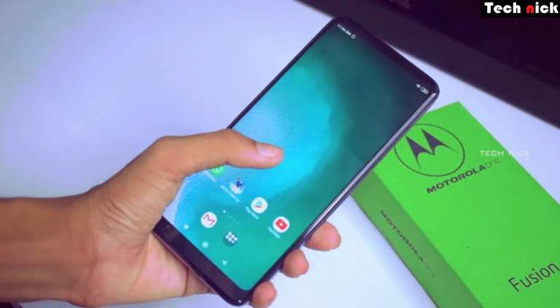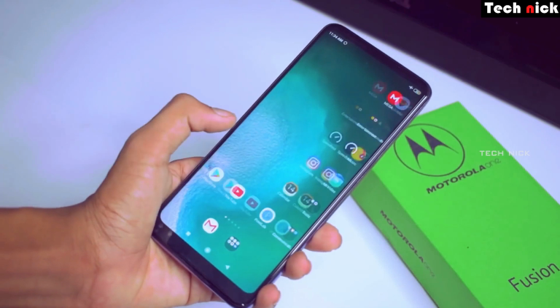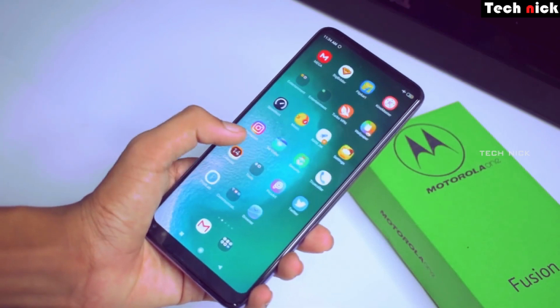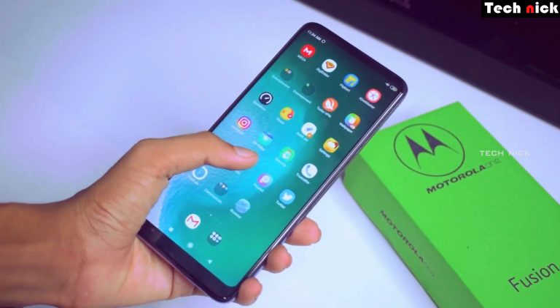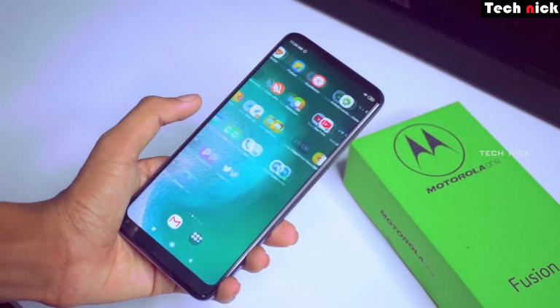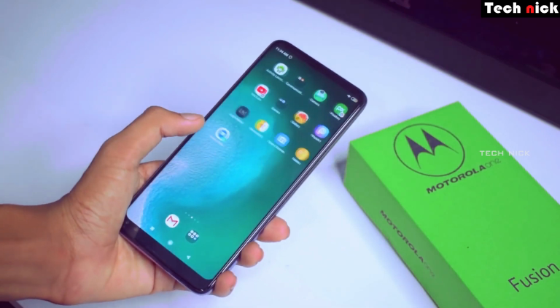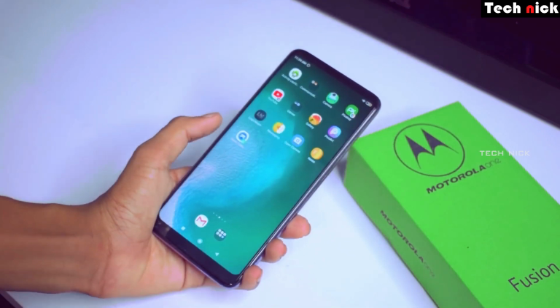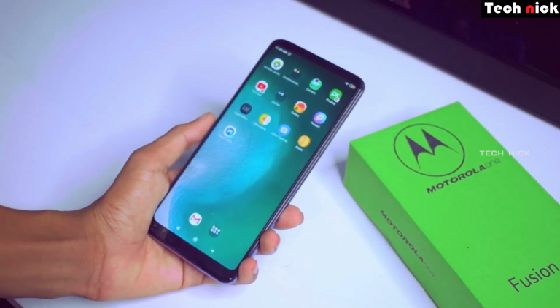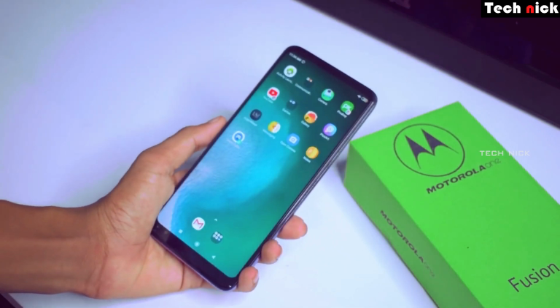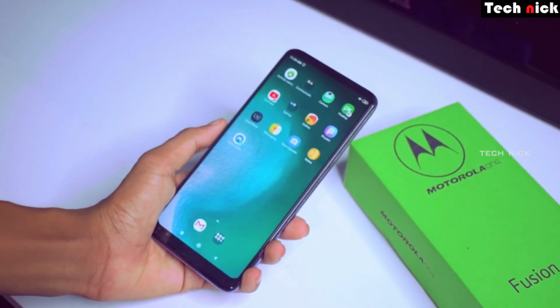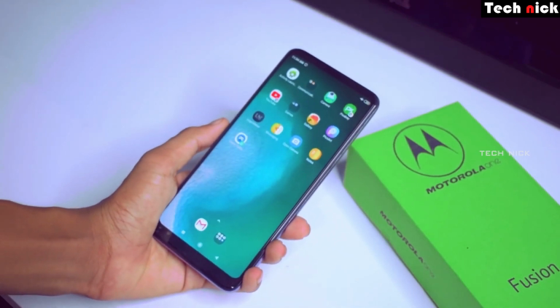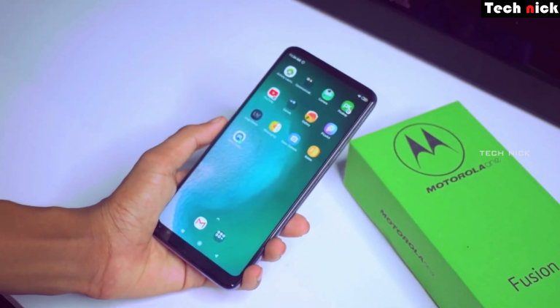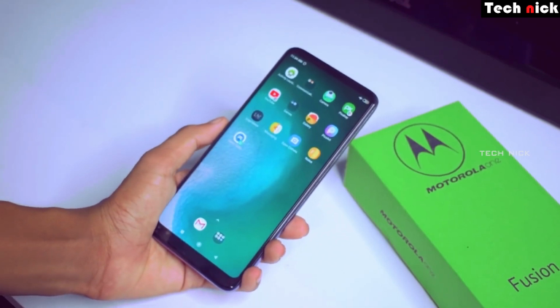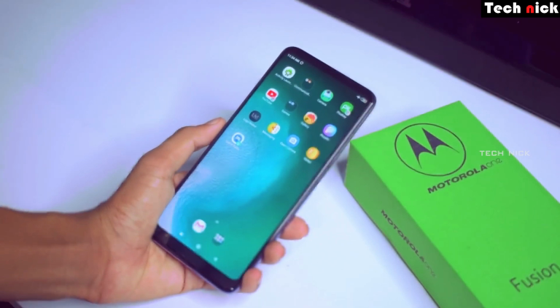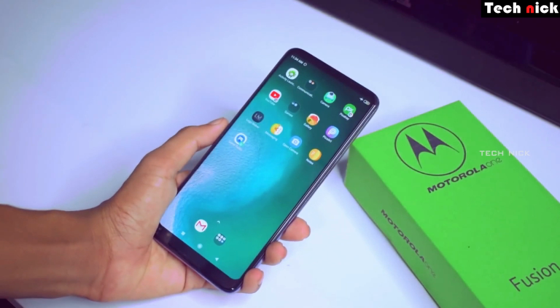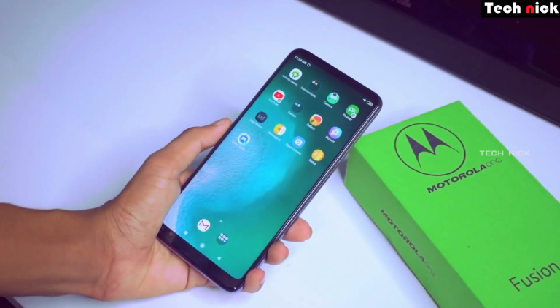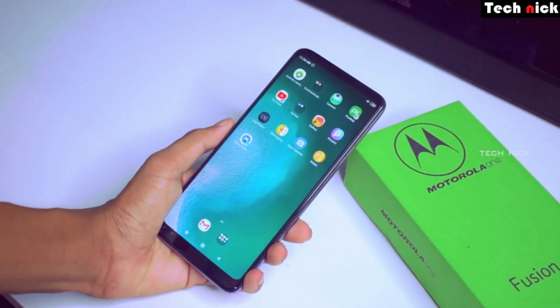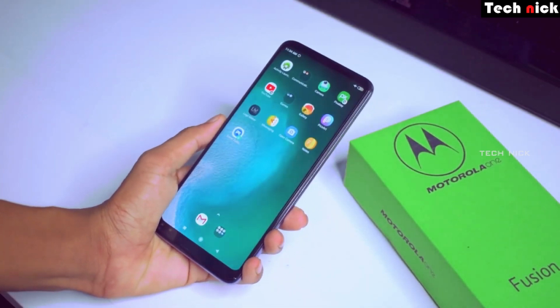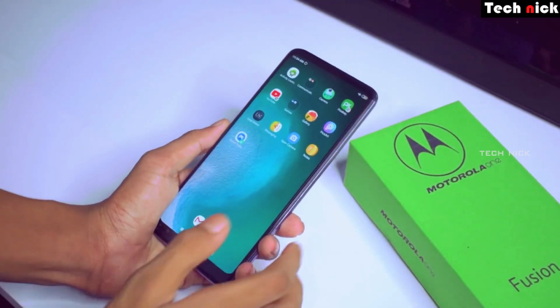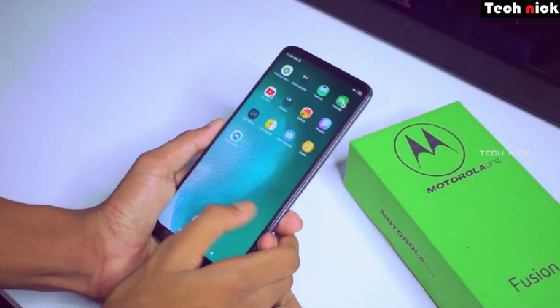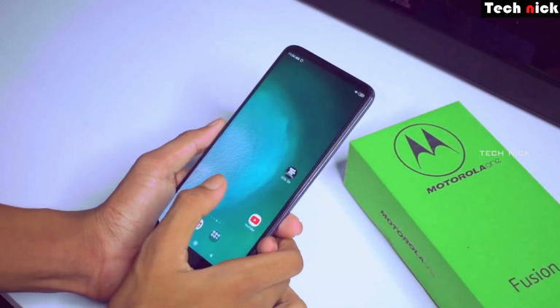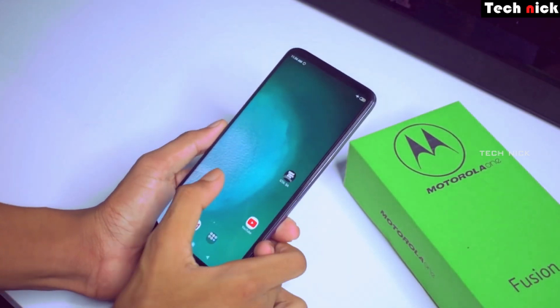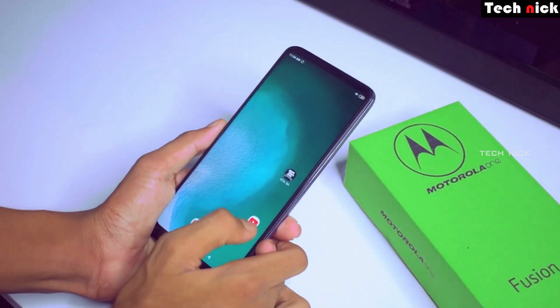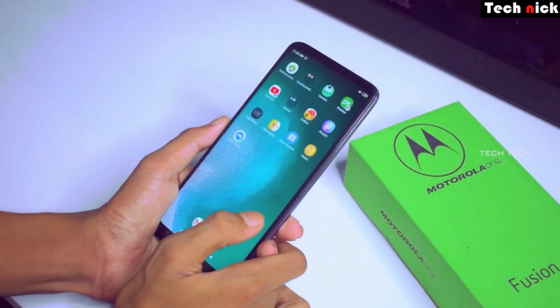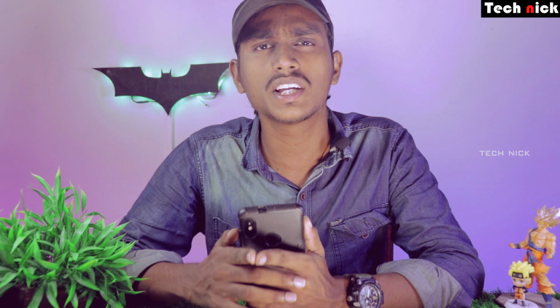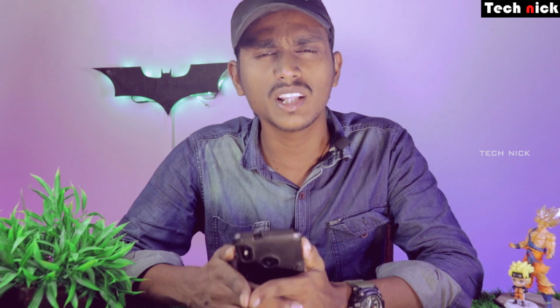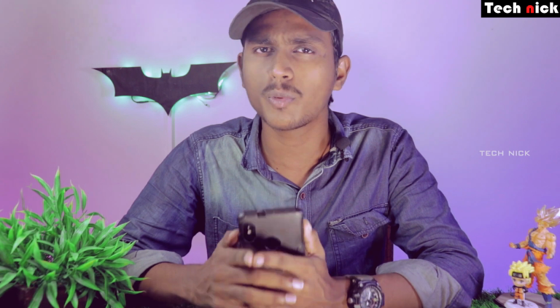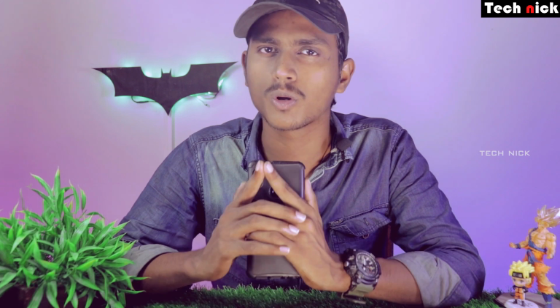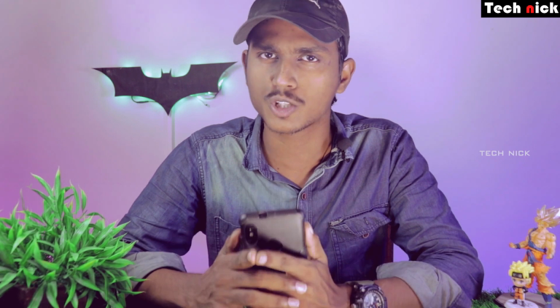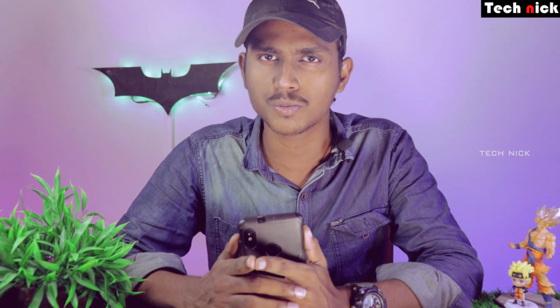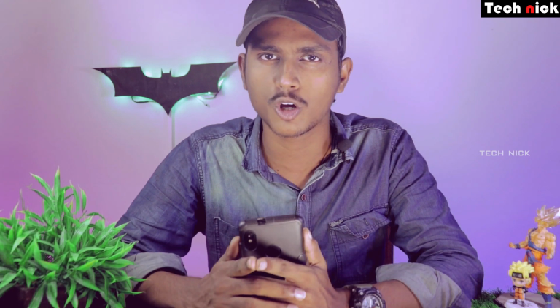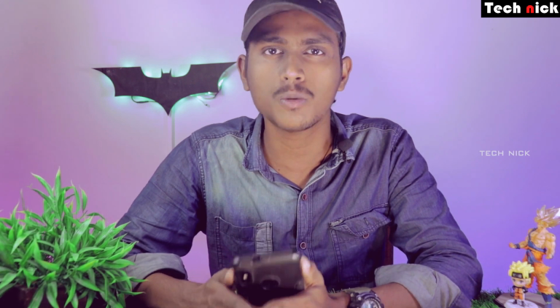This mobile is under $17,000. So, Redmi, Realme, and others have the best option for this mobile.